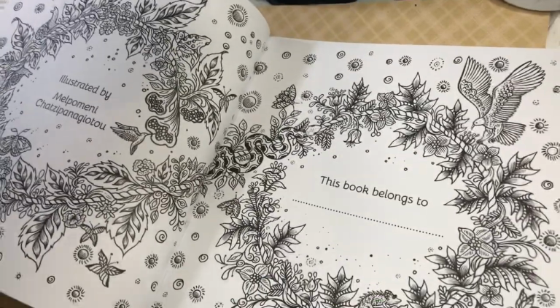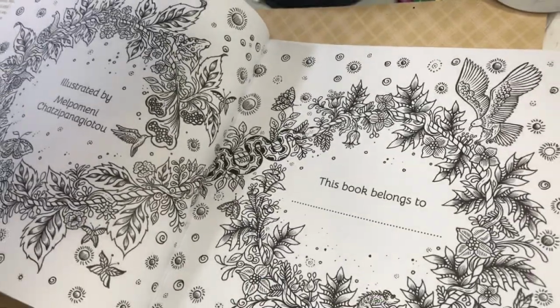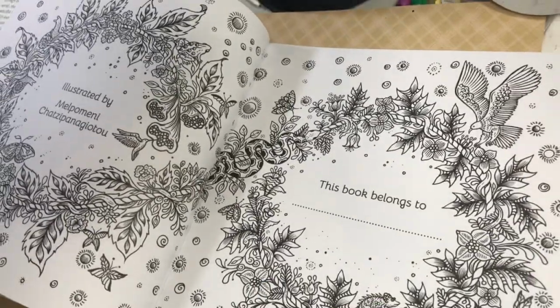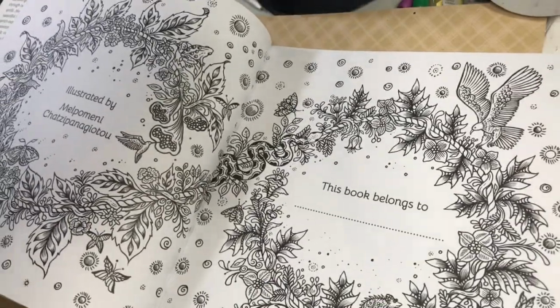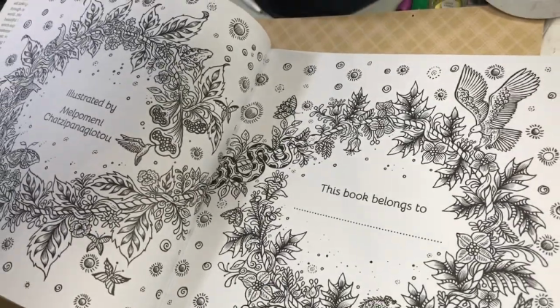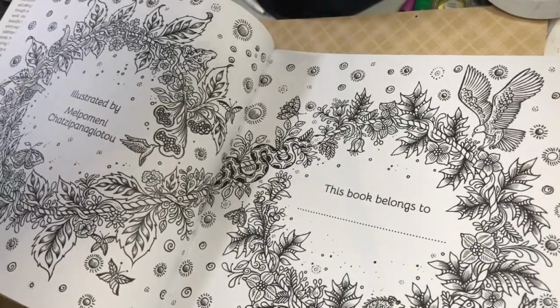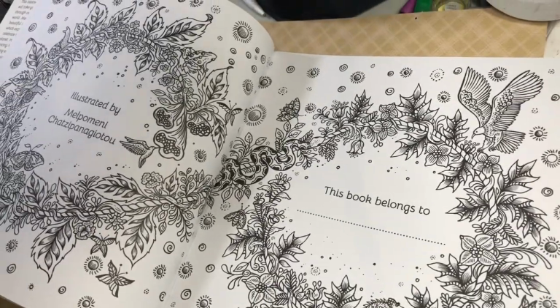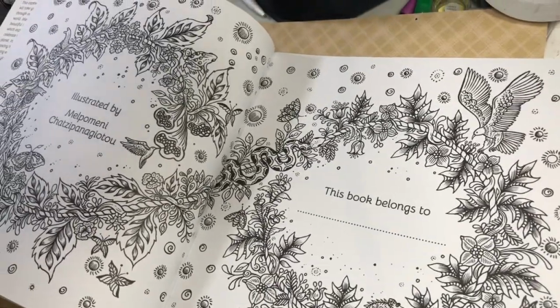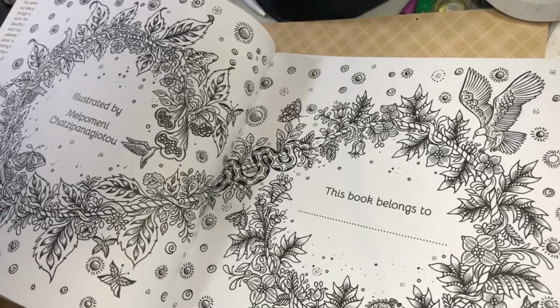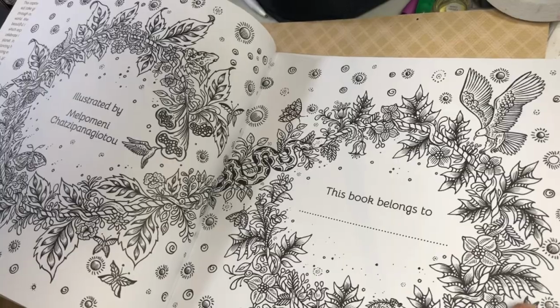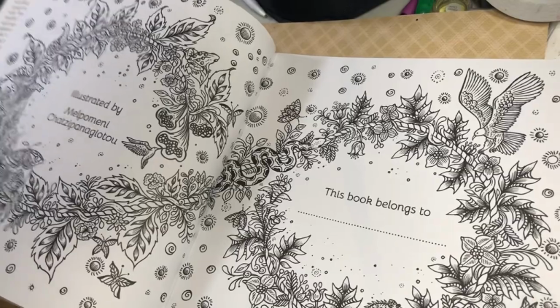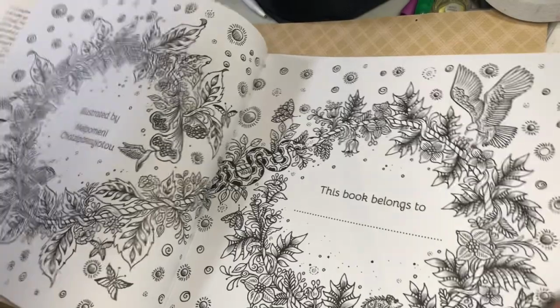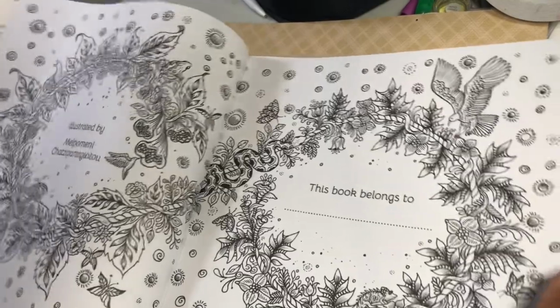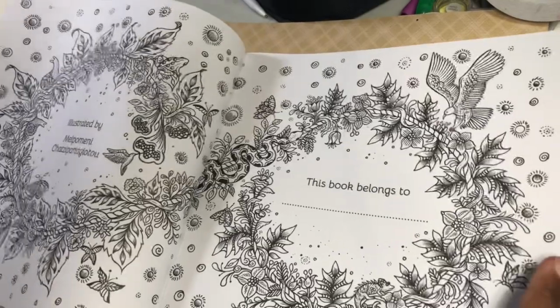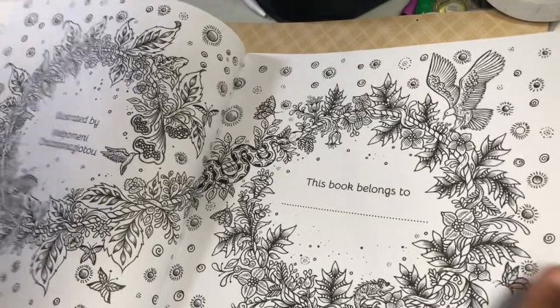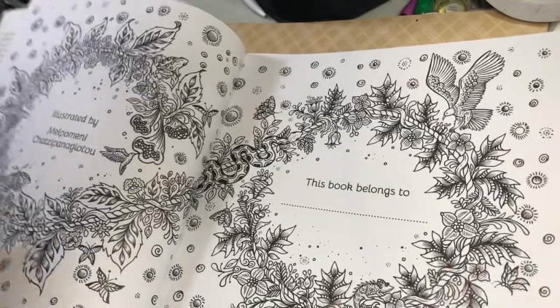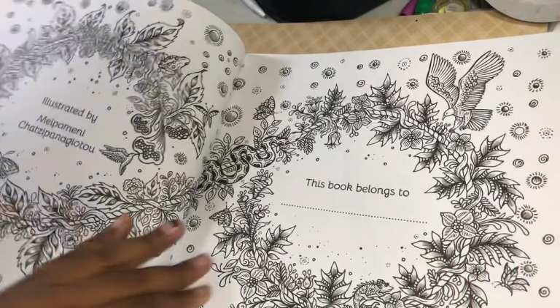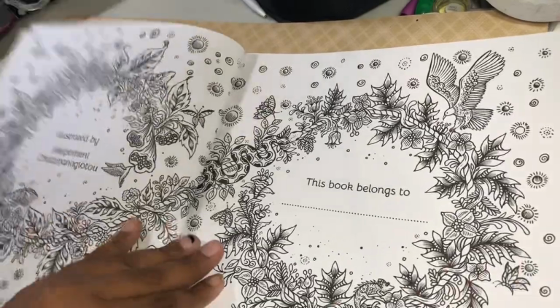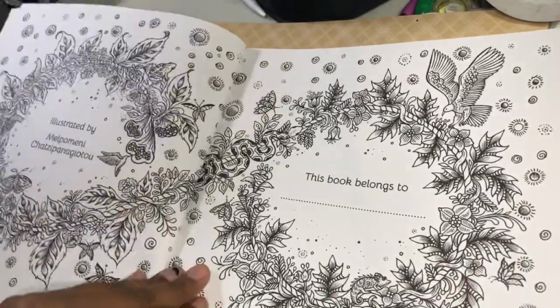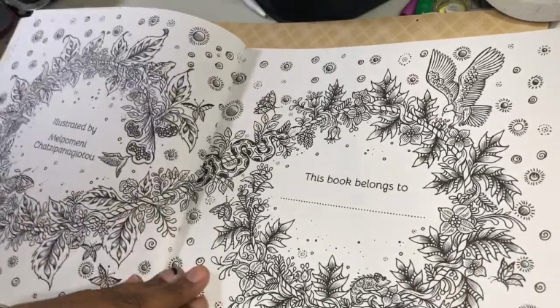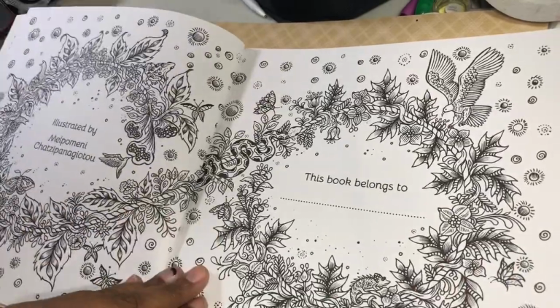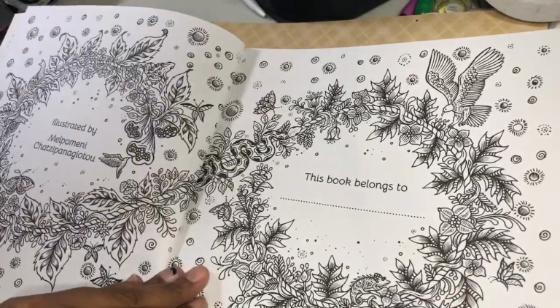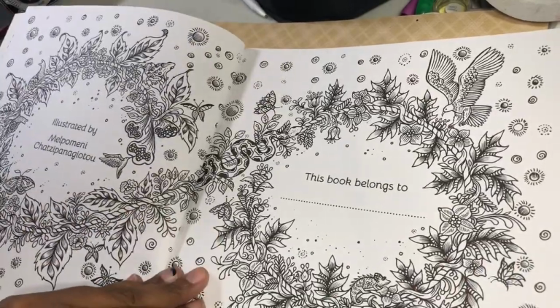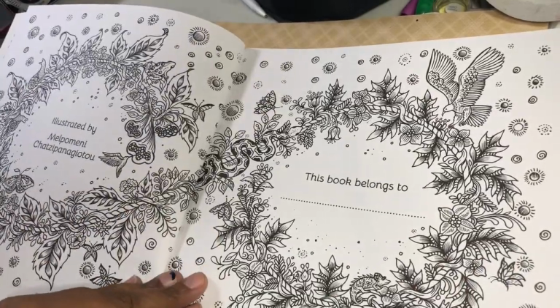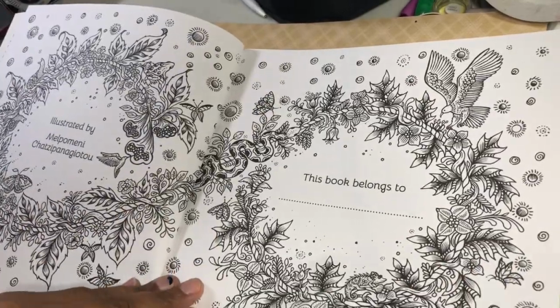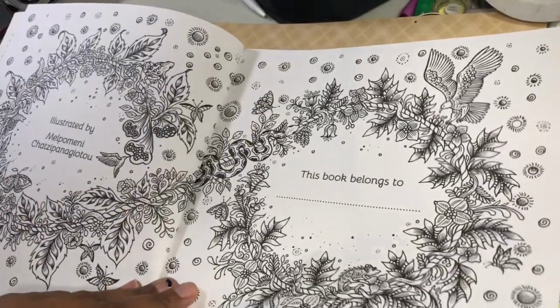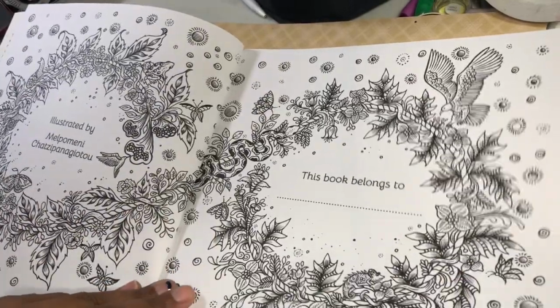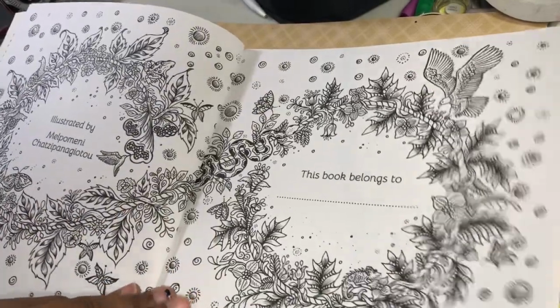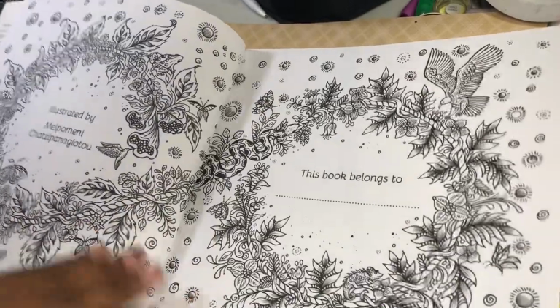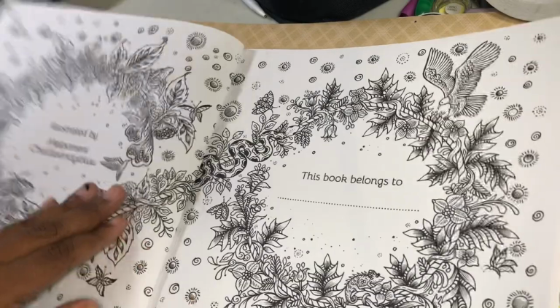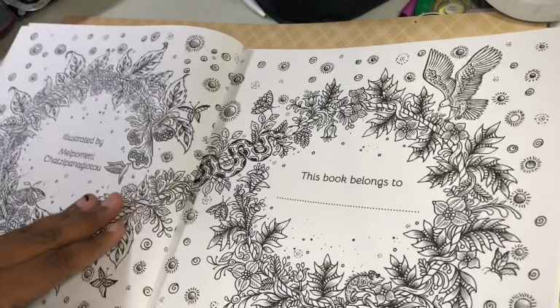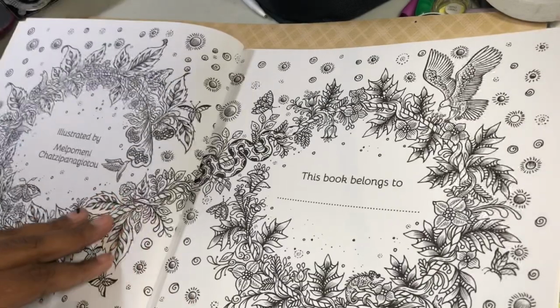If it doesn't have fur and legs, I'm like — yeah, no.